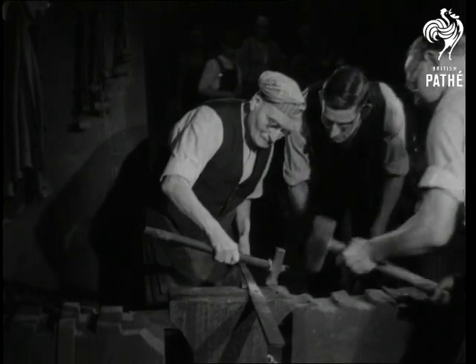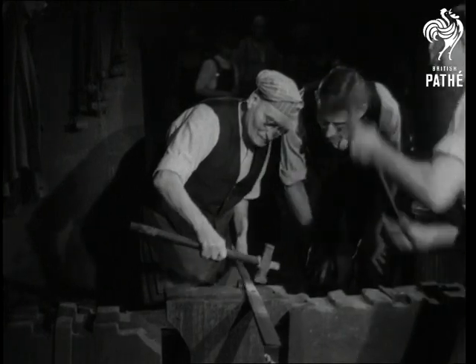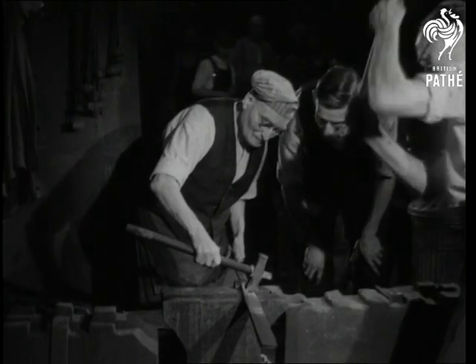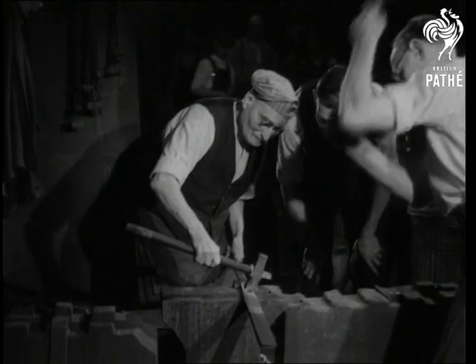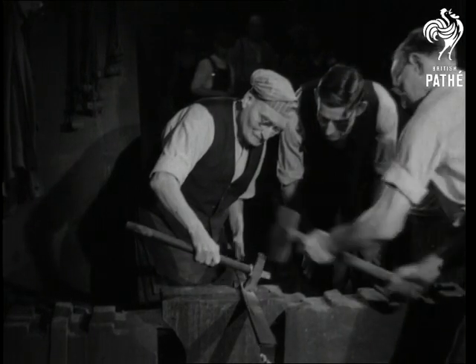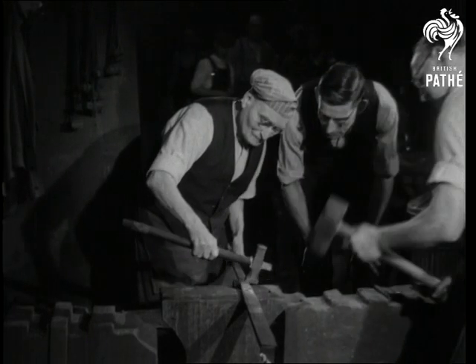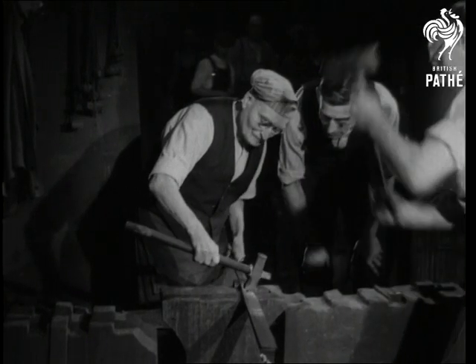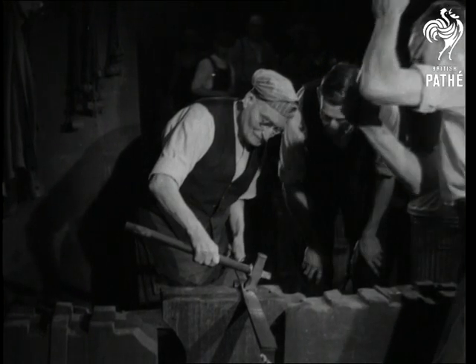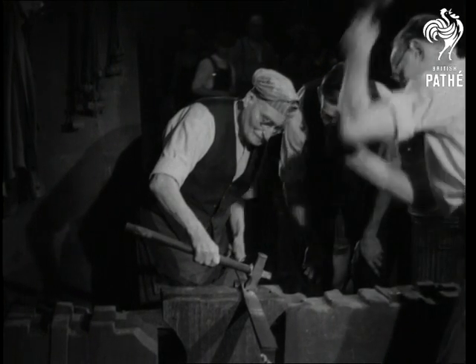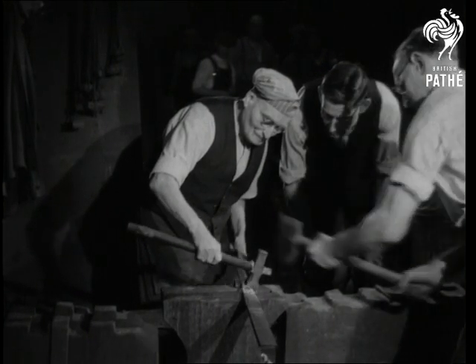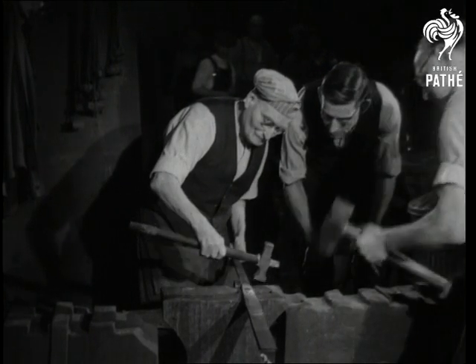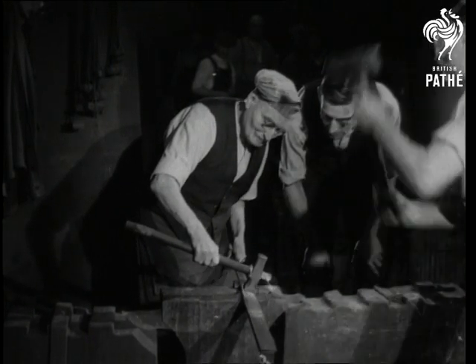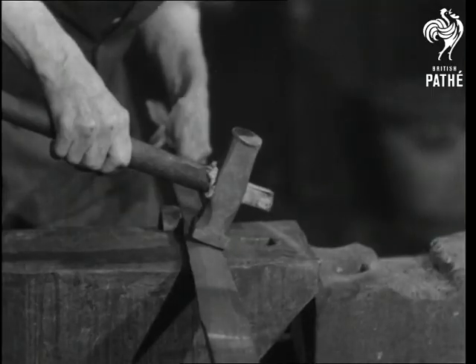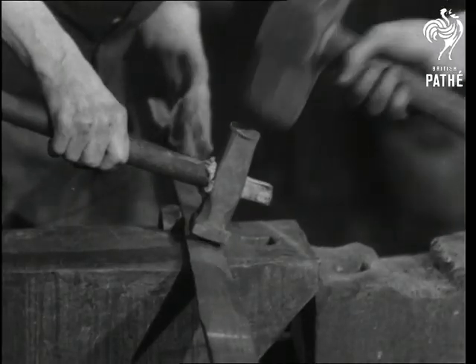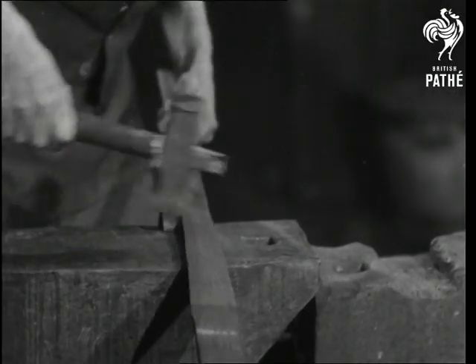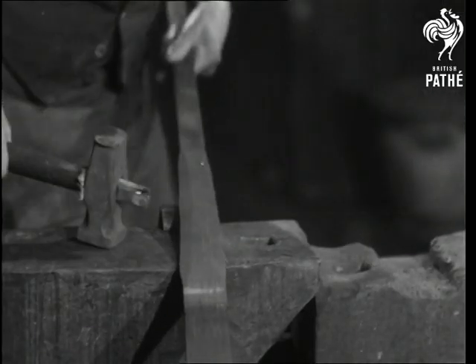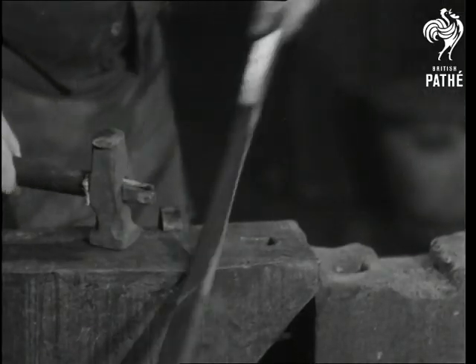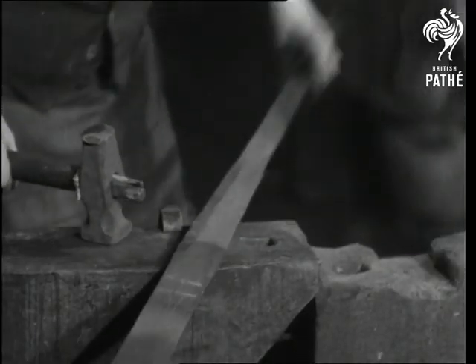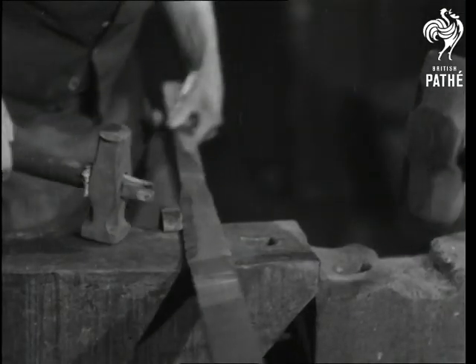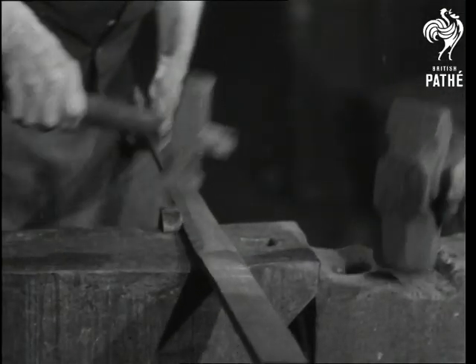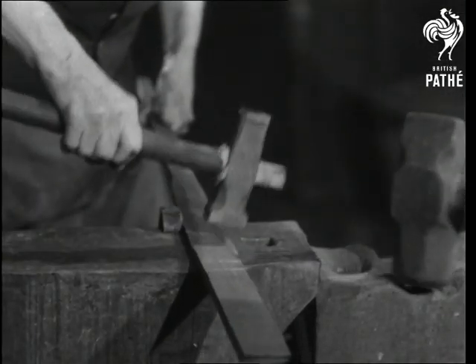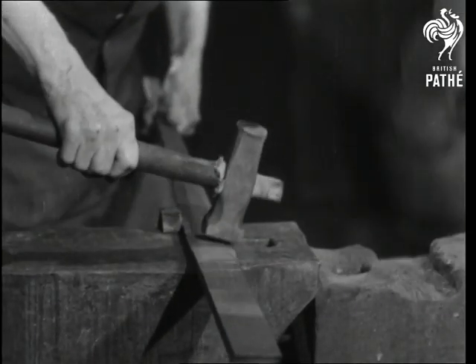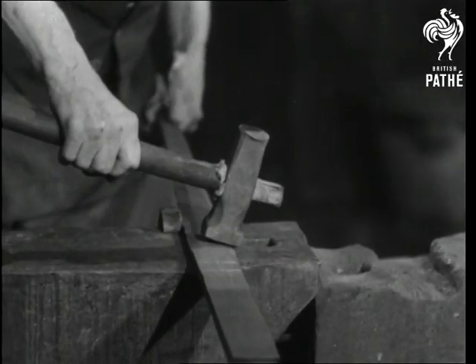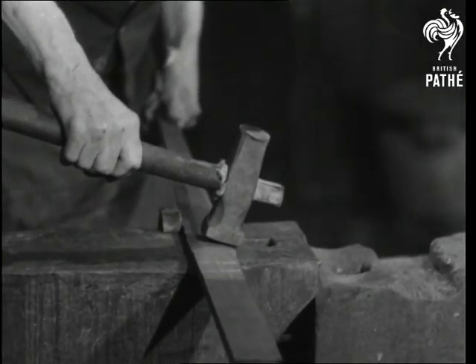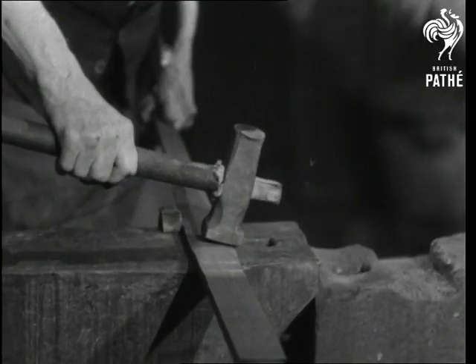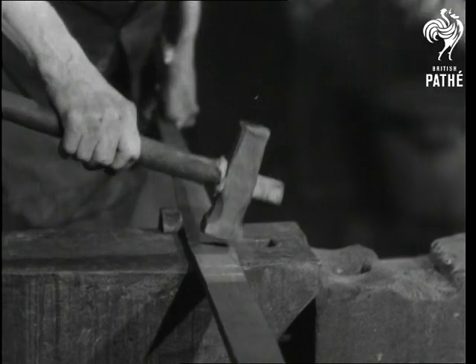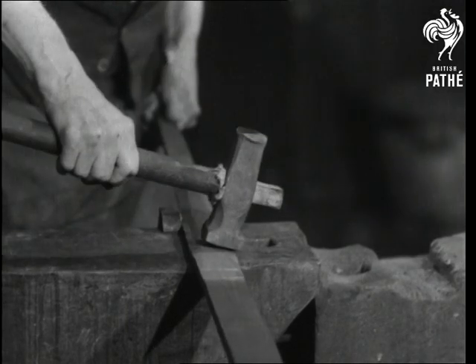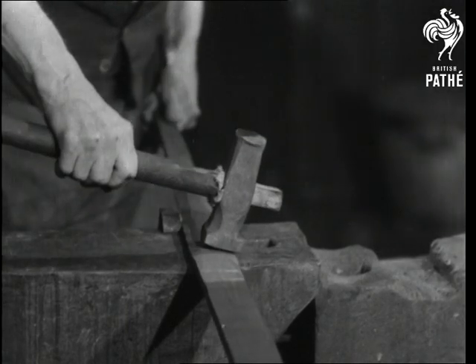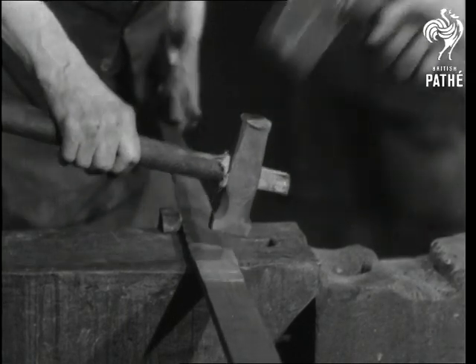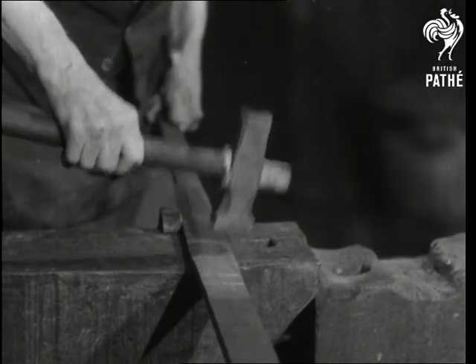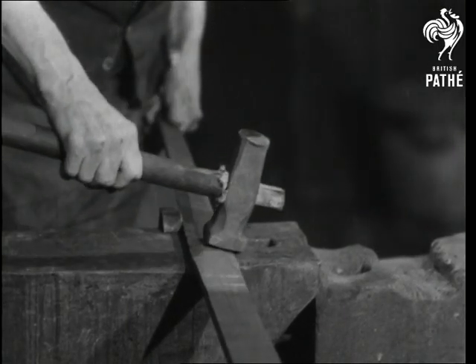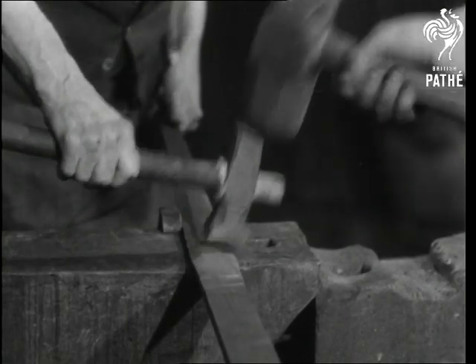In his 57 years with one firm, old Tom has made ceremonial weapons for five British kings.